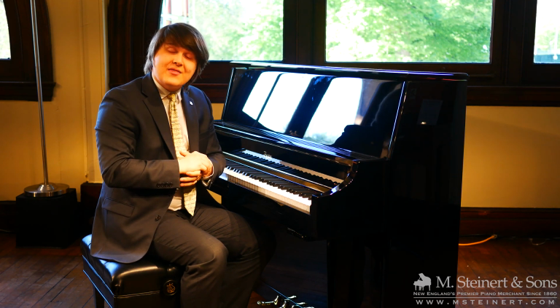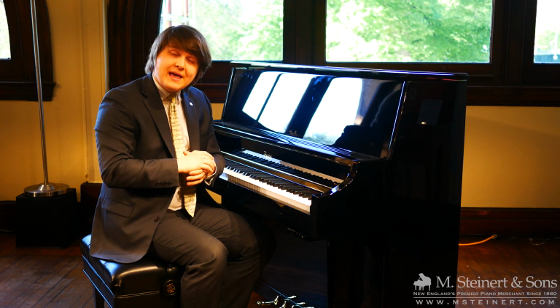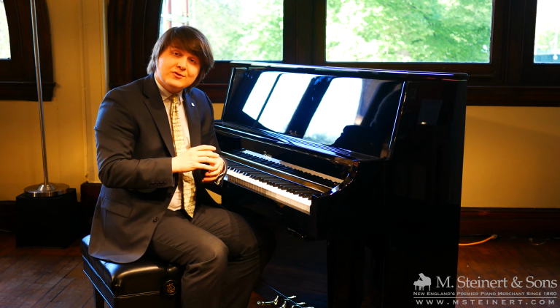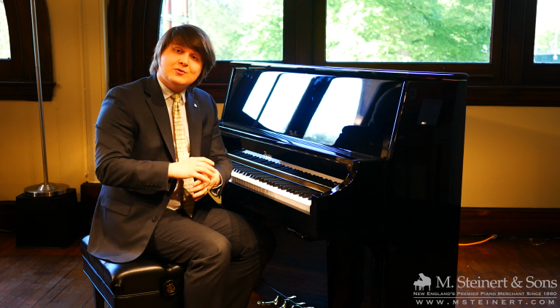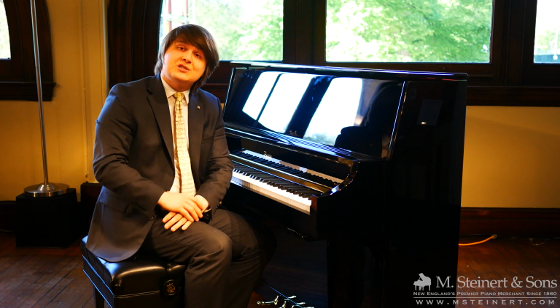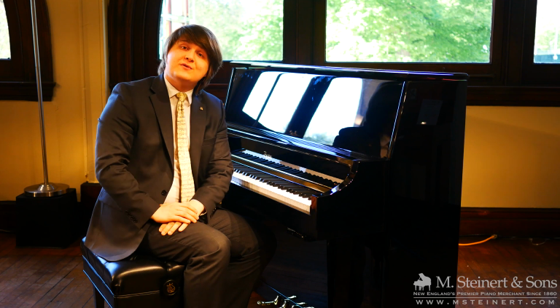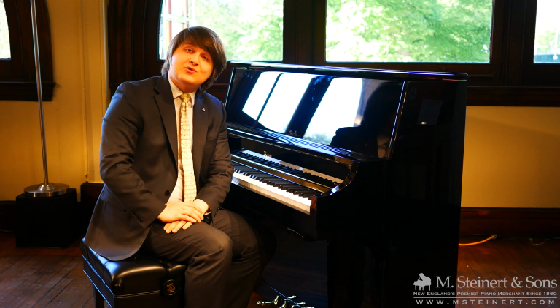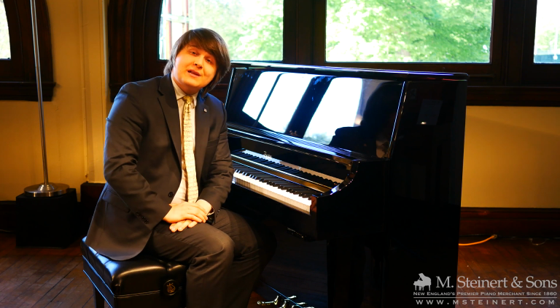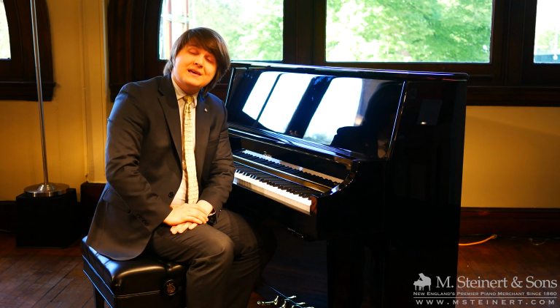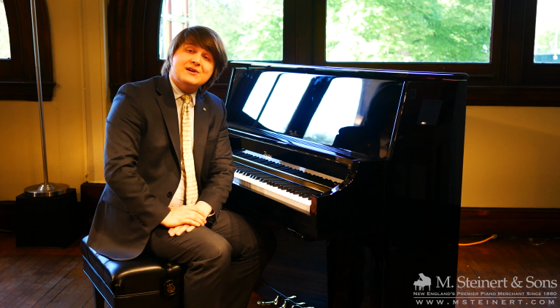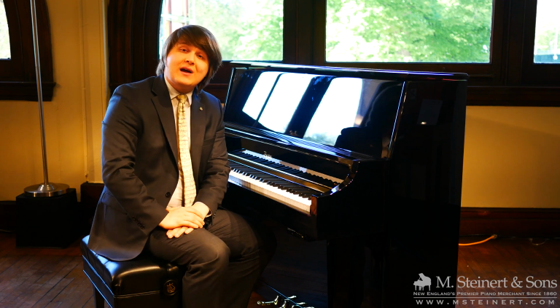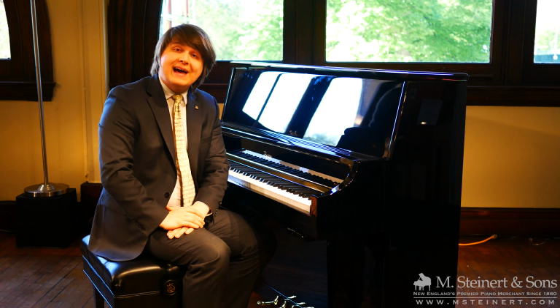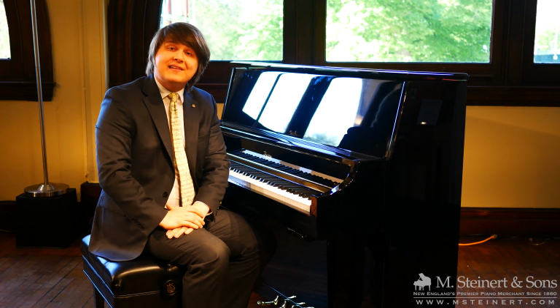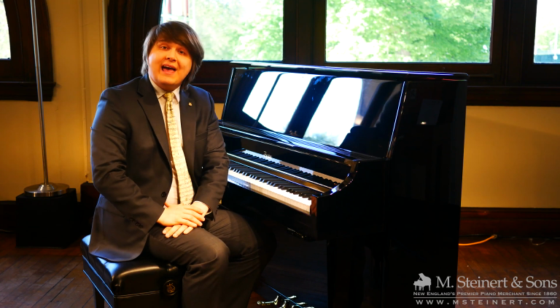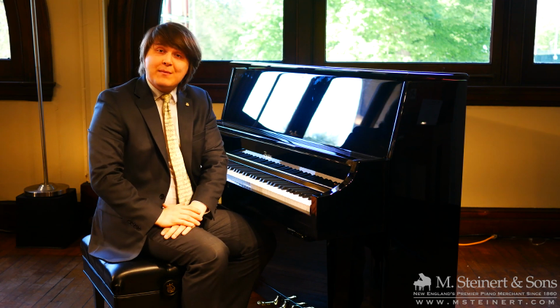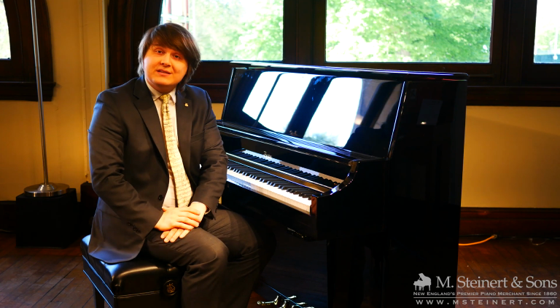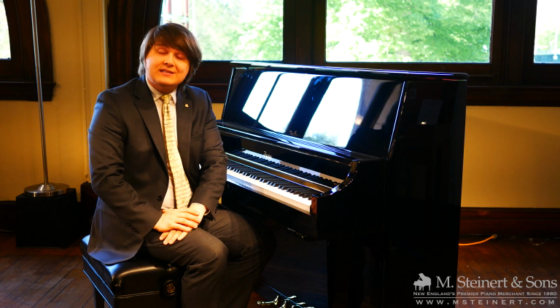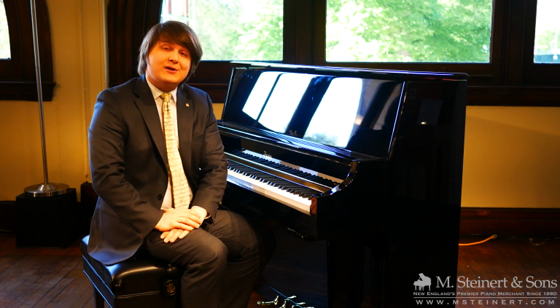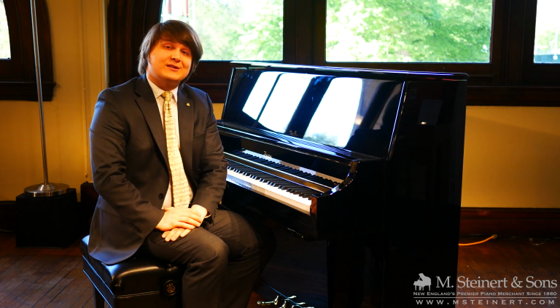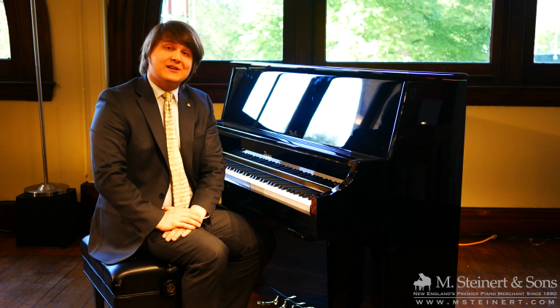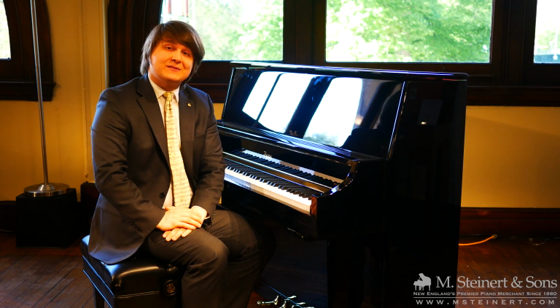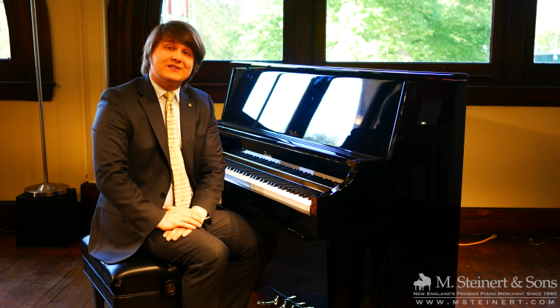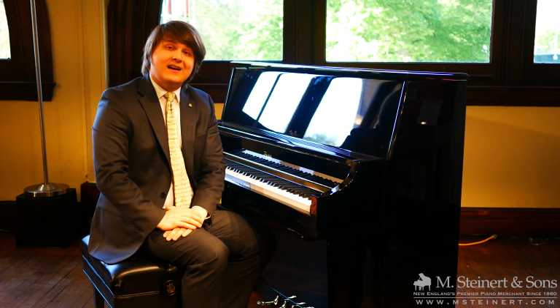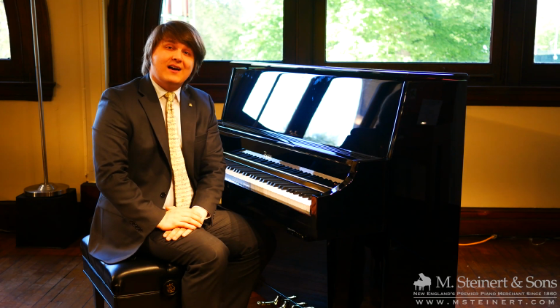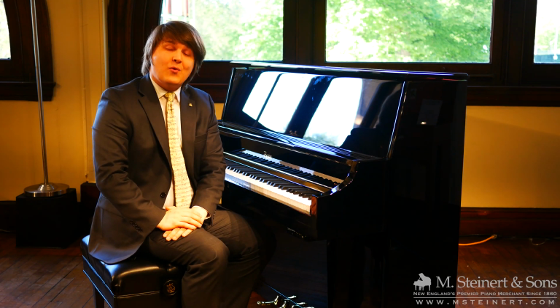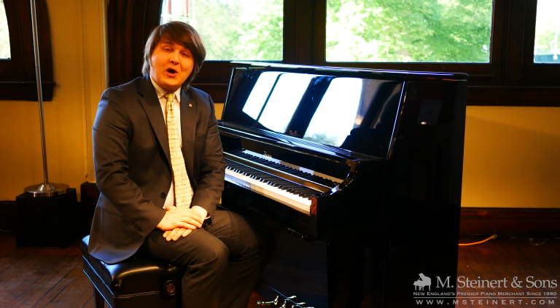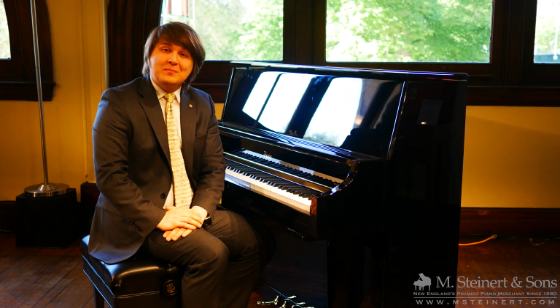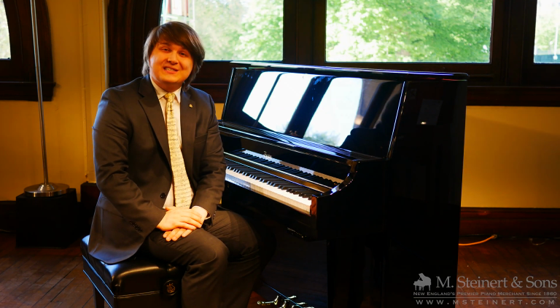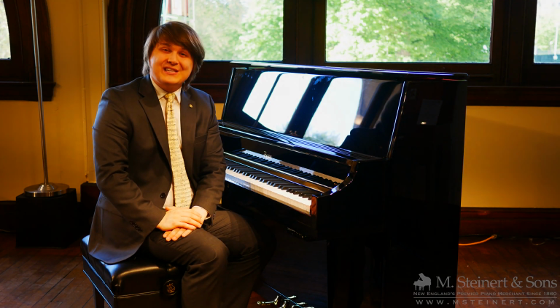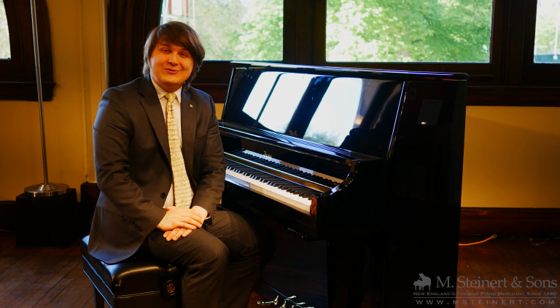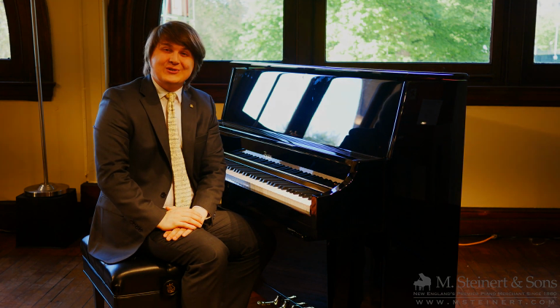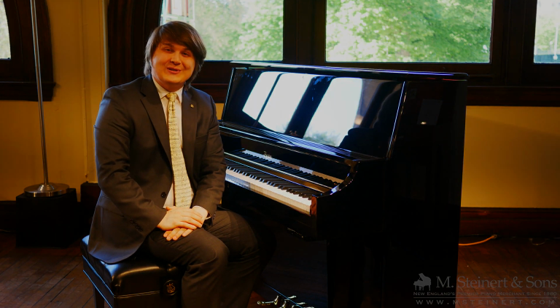Thank you so much for joining me here at M. Steinerd & Sons. We hope to see you soon.